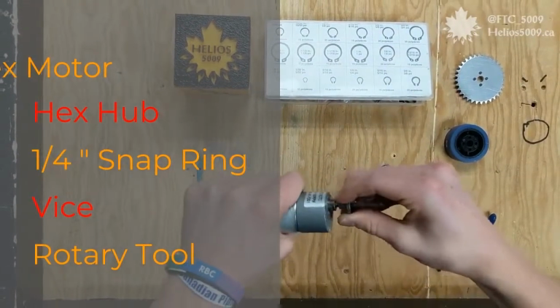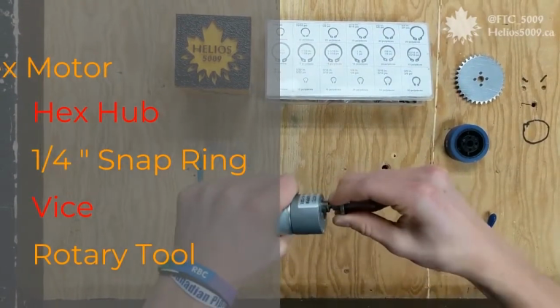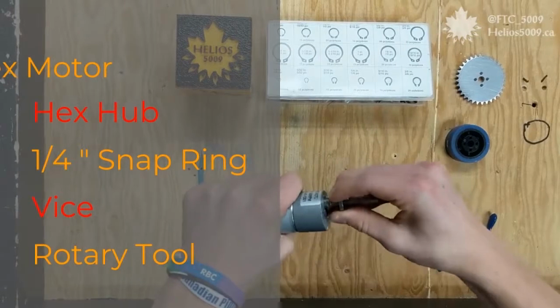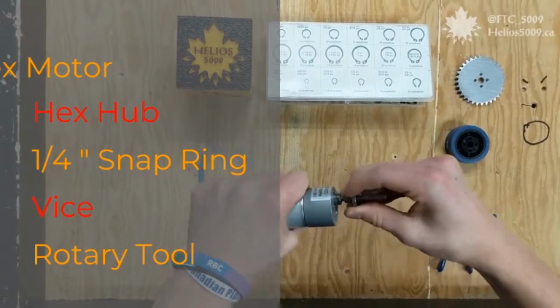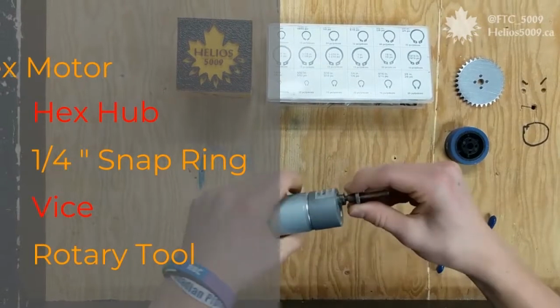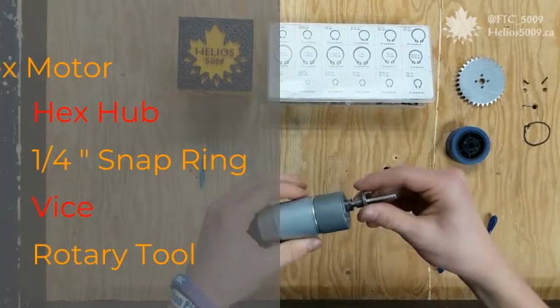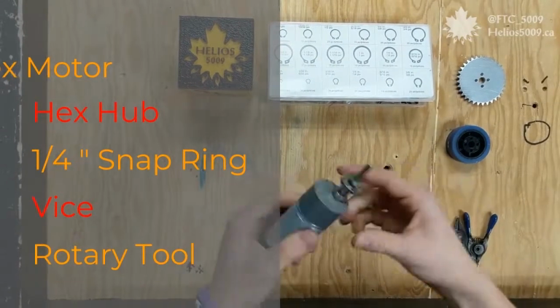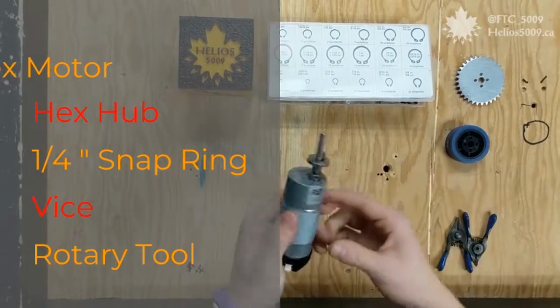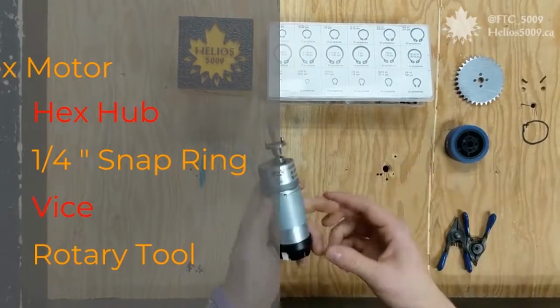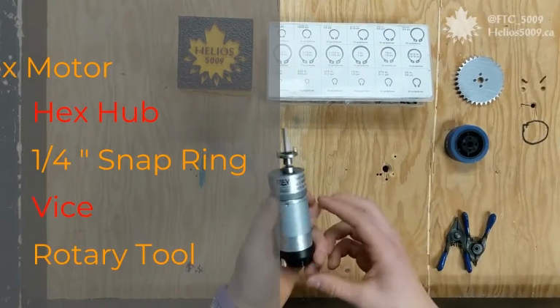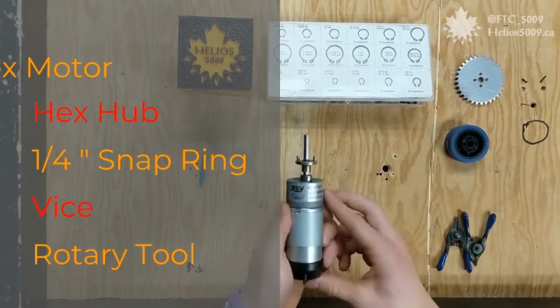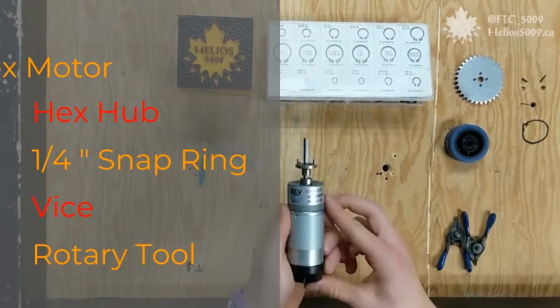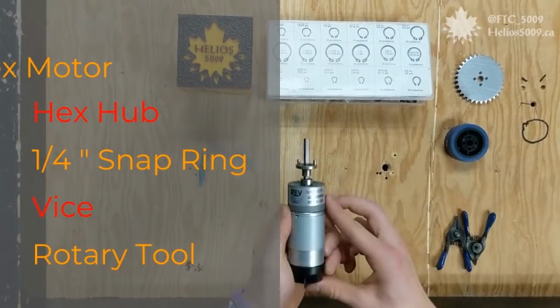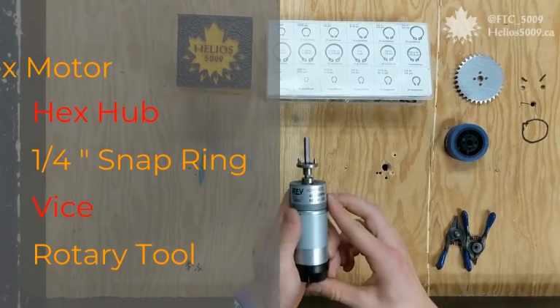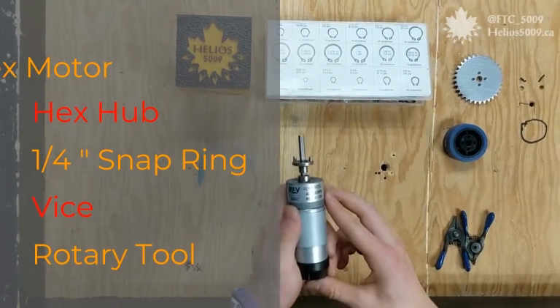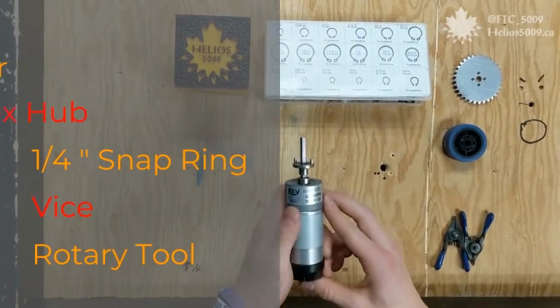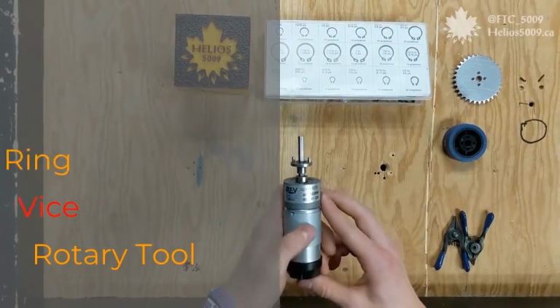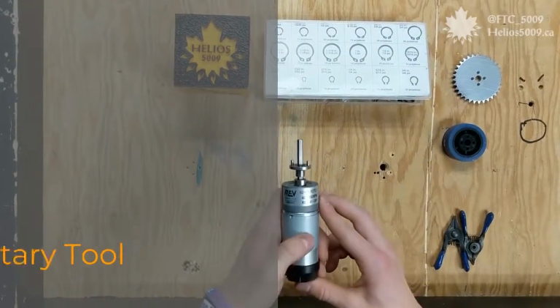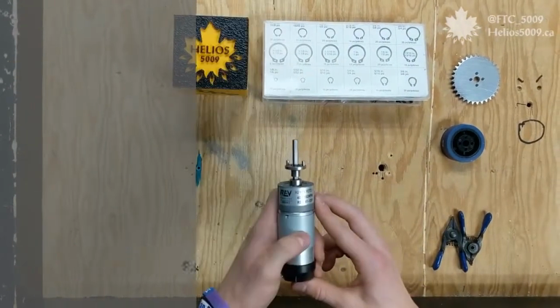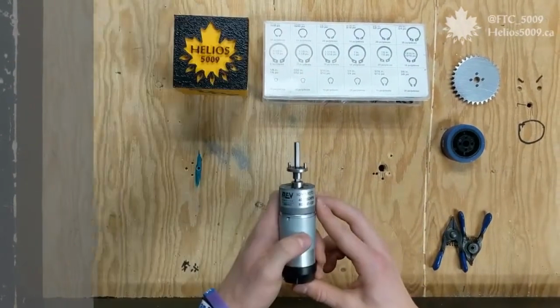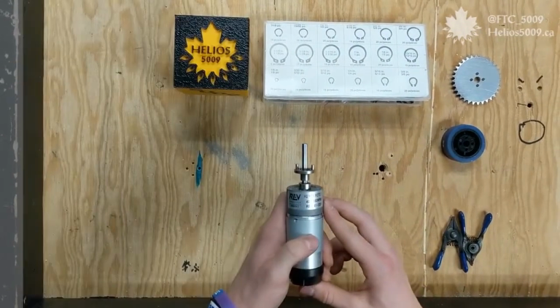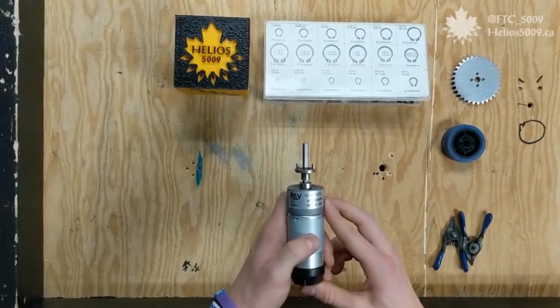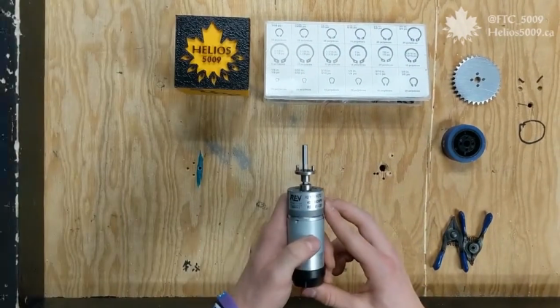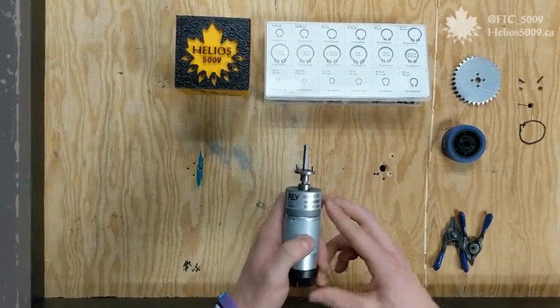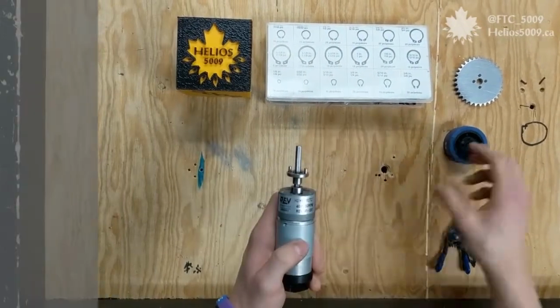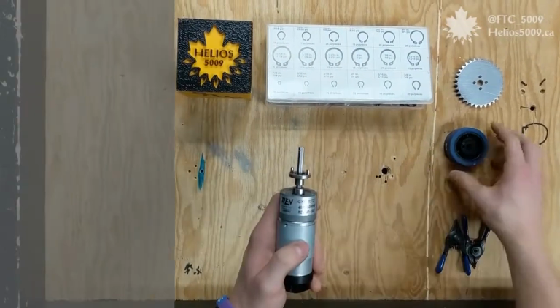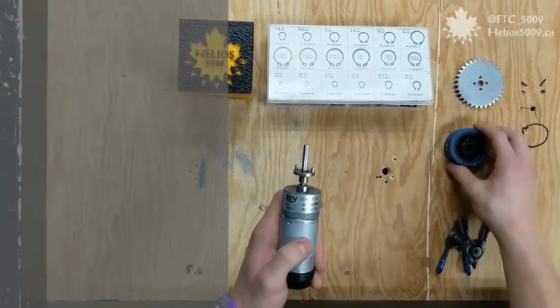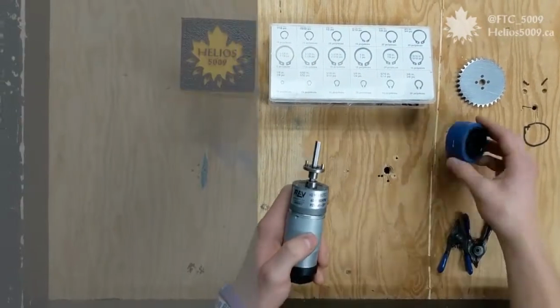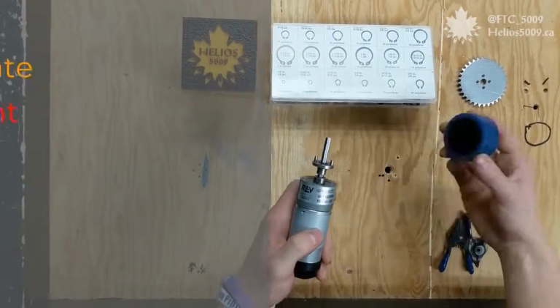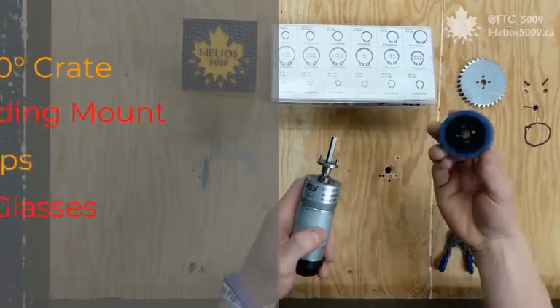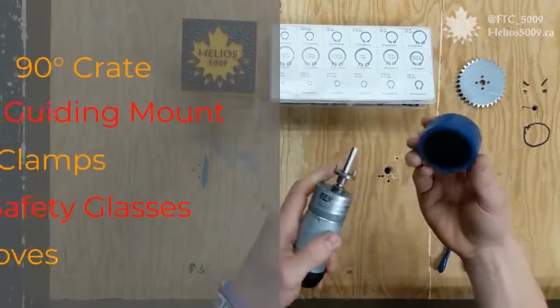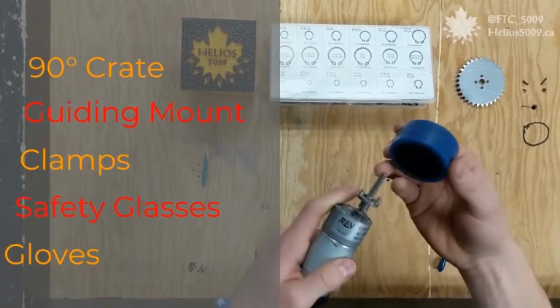This method of securing is ideal for a multitude of attachments such as wheels and sprockets.